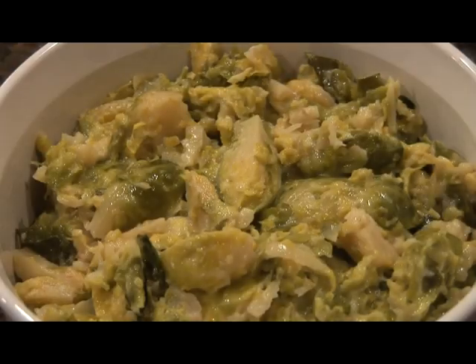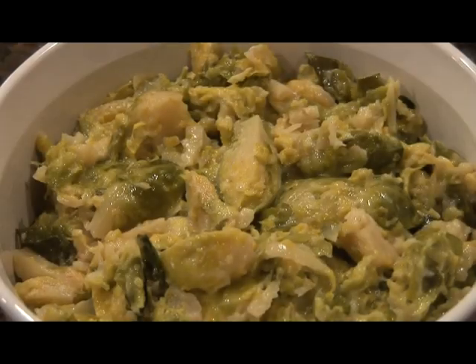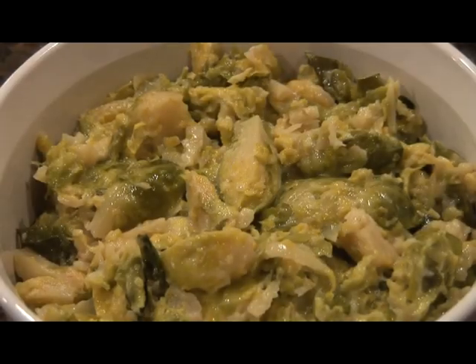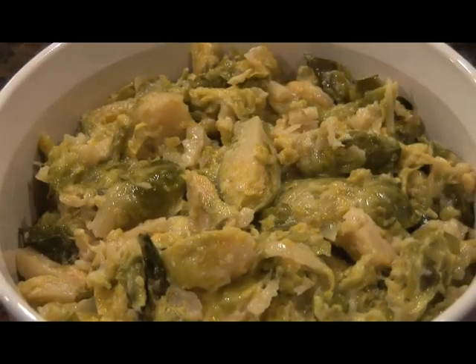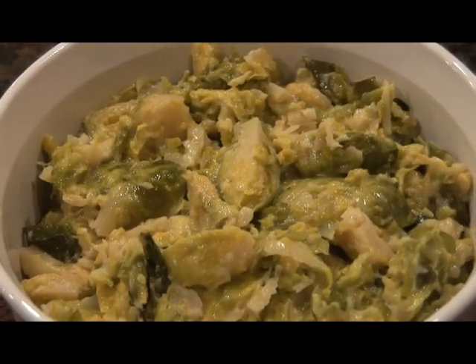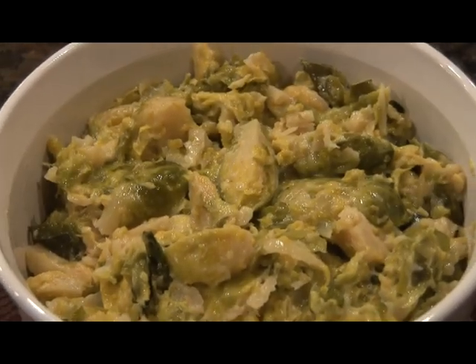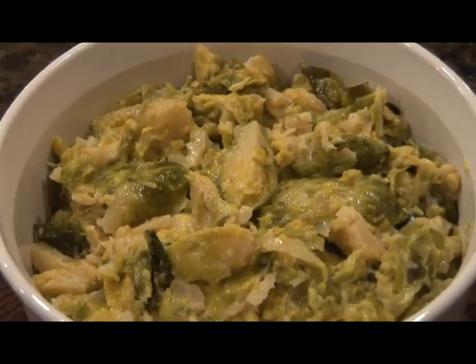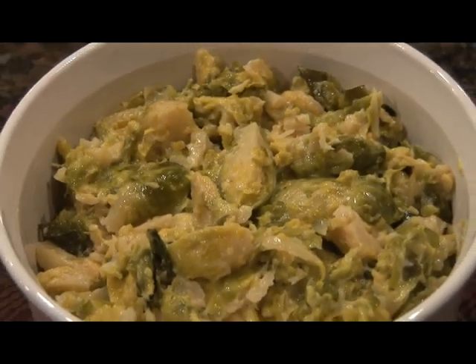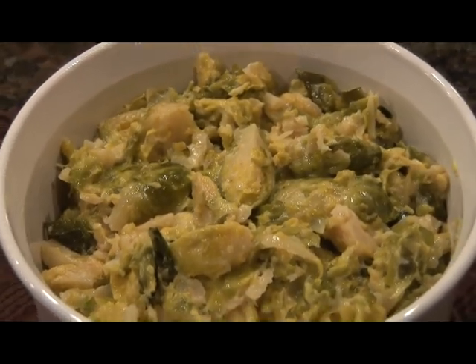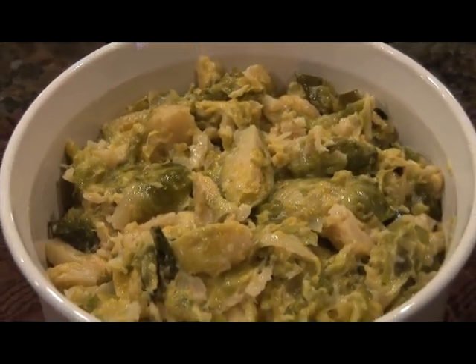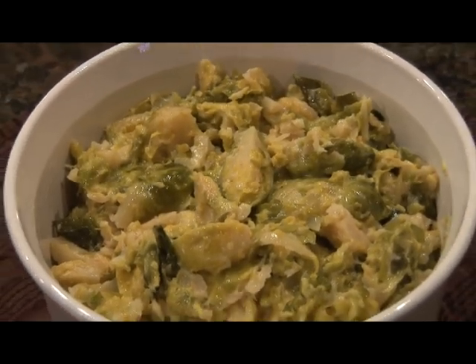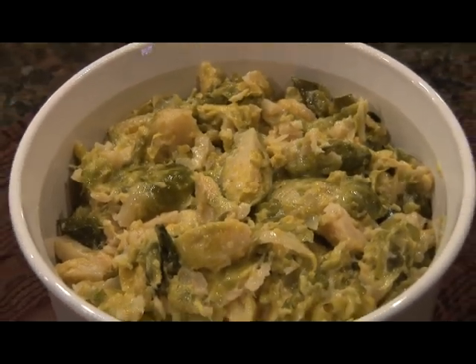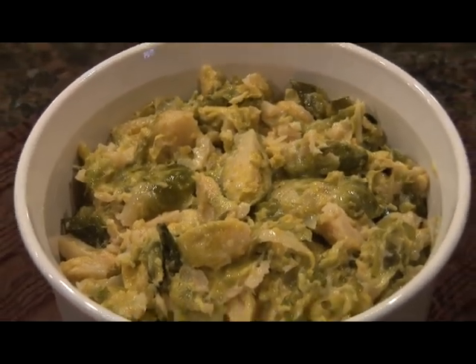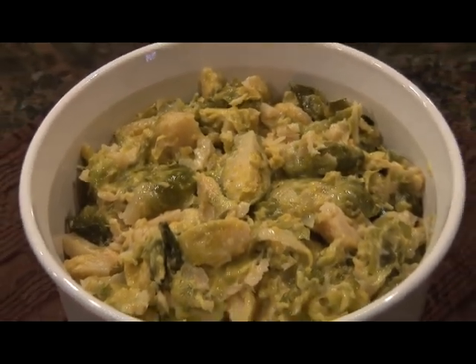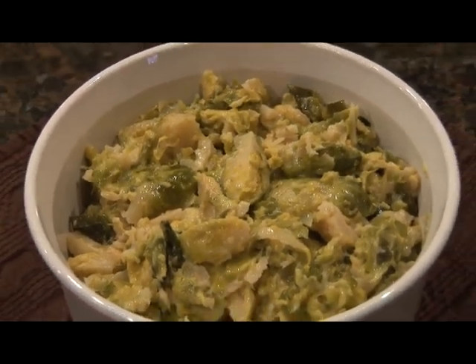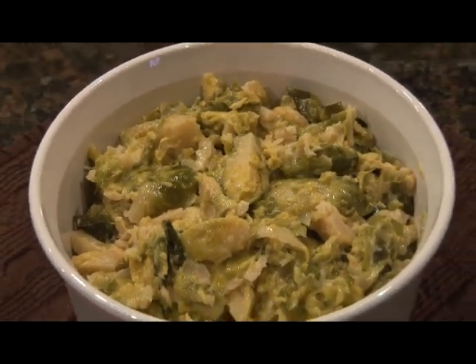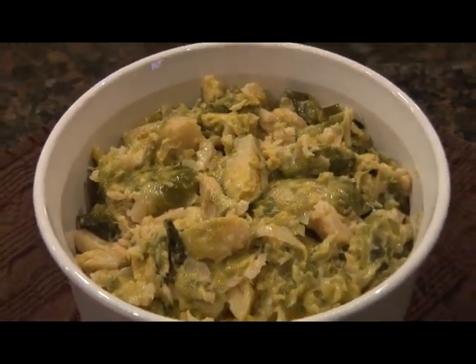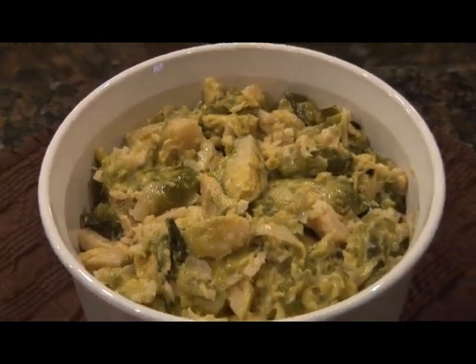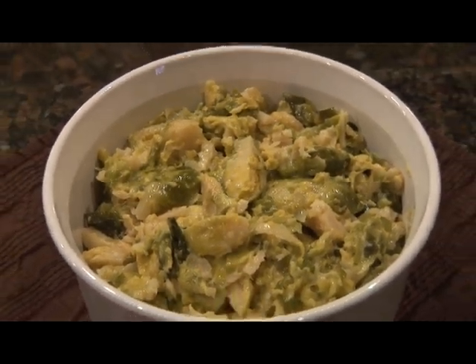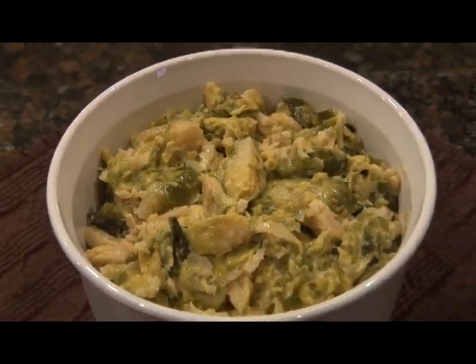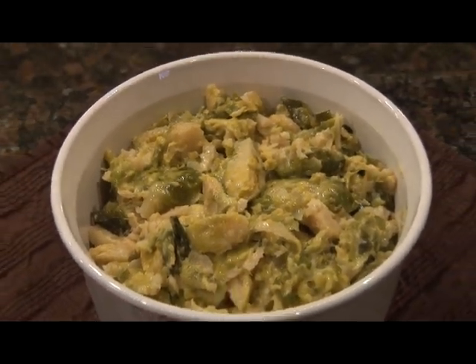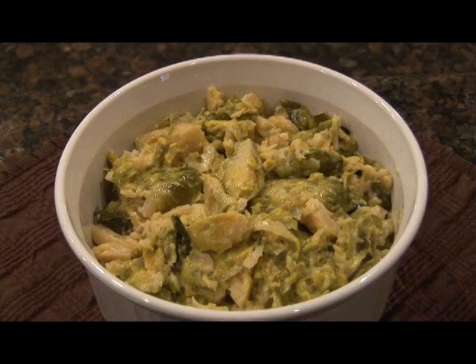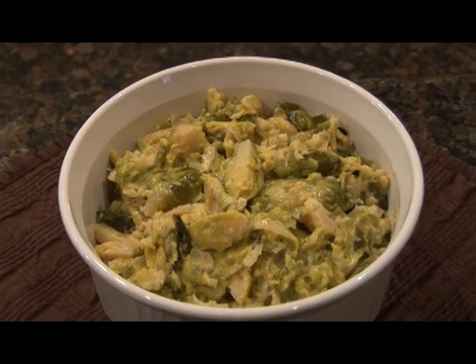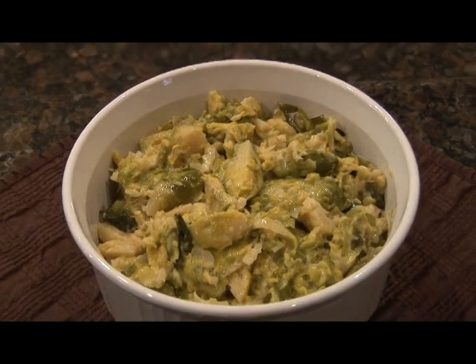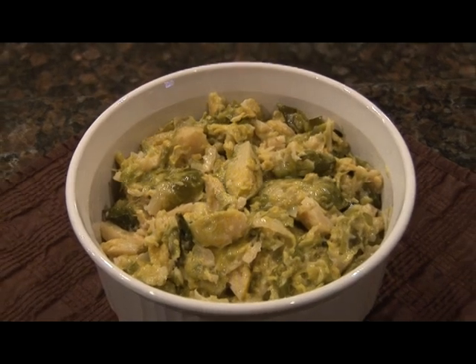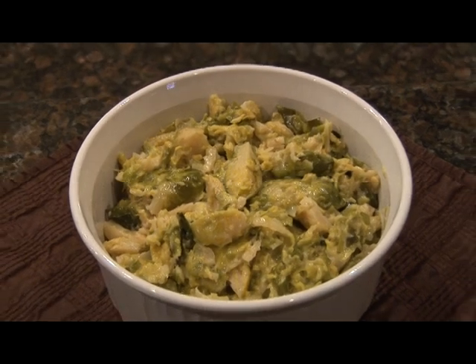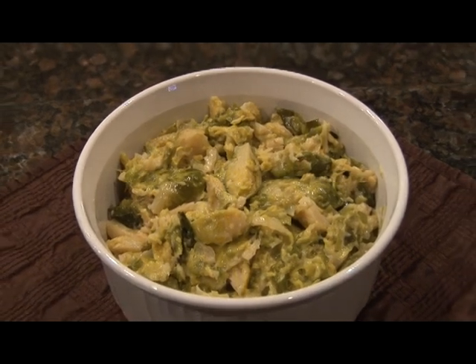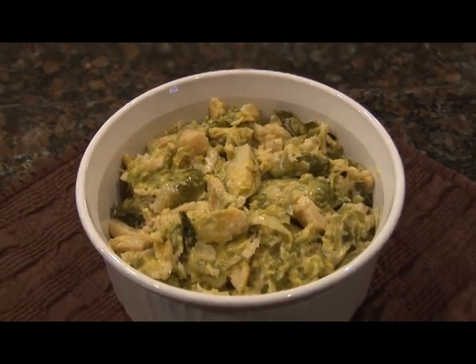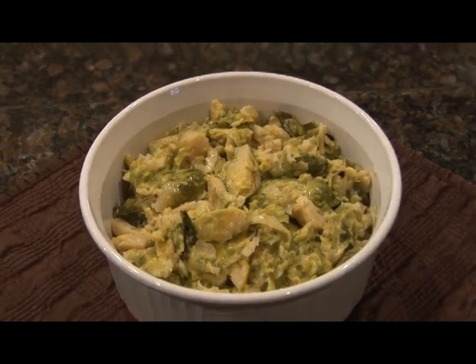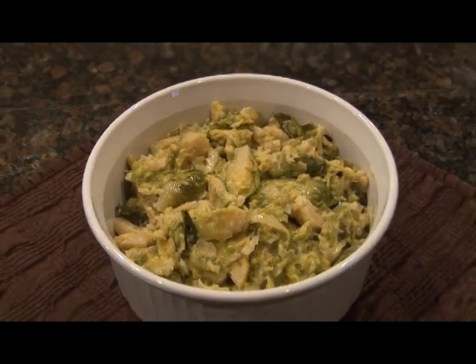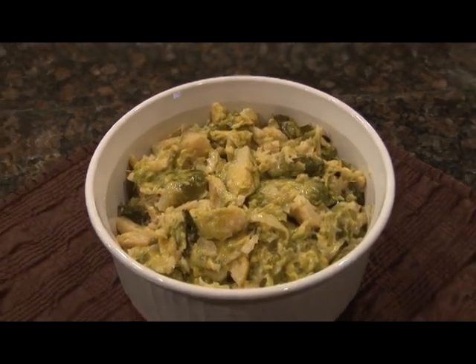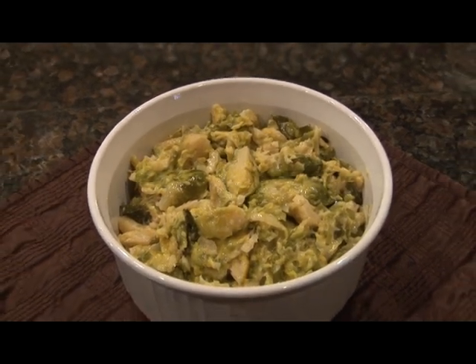After 30 minutes, add a little bit of lemon juice, and it's time to serve these creamy Brussels sprouts.